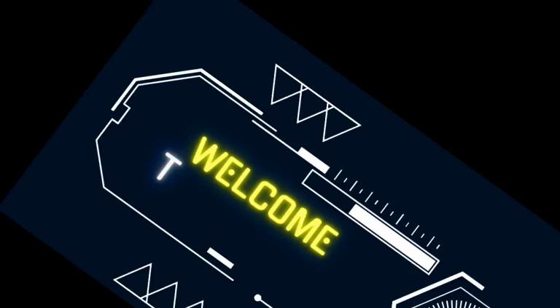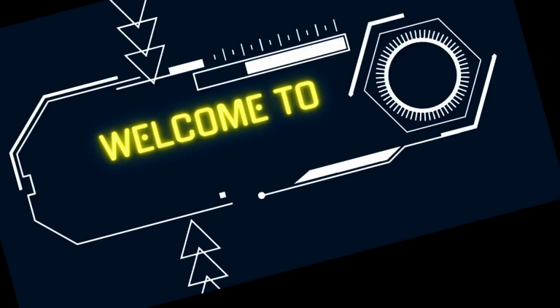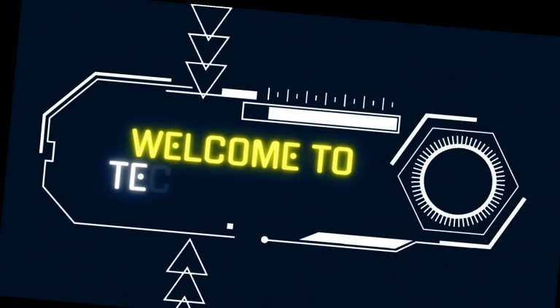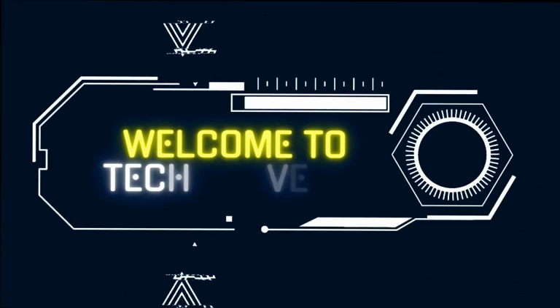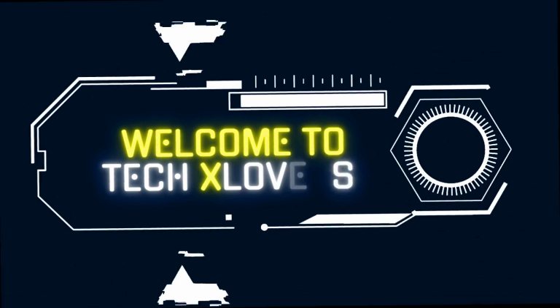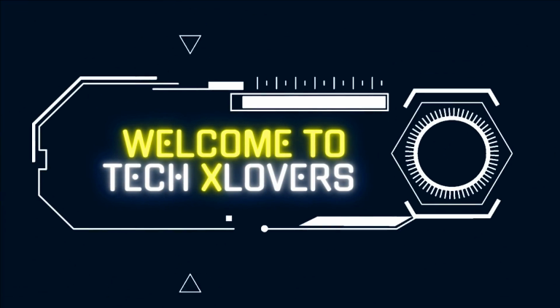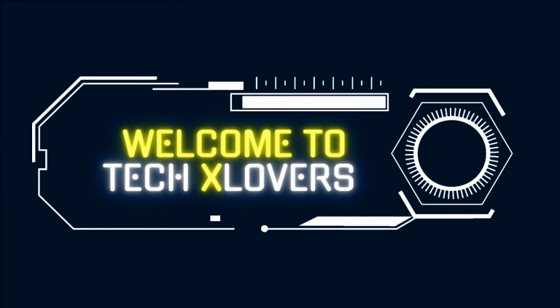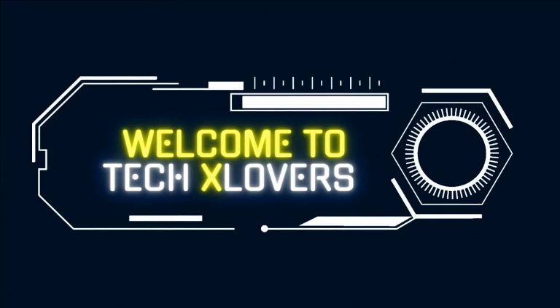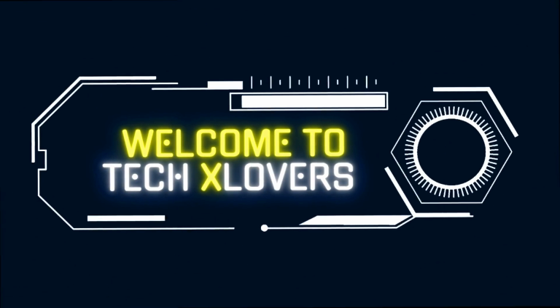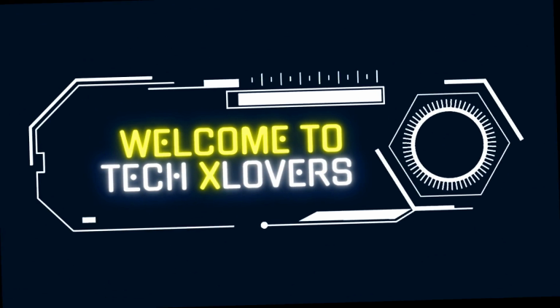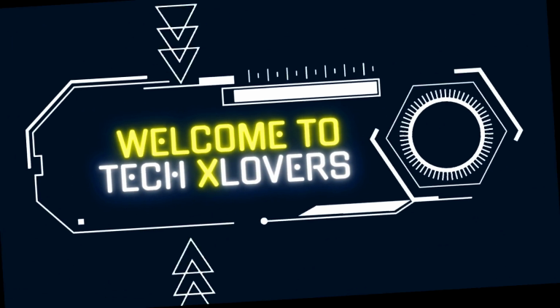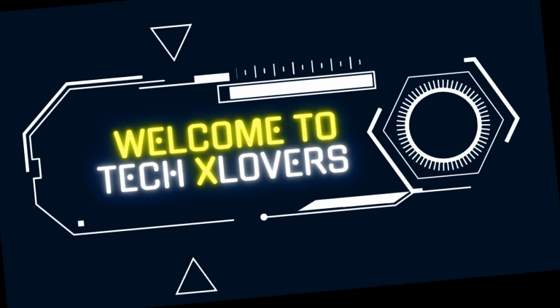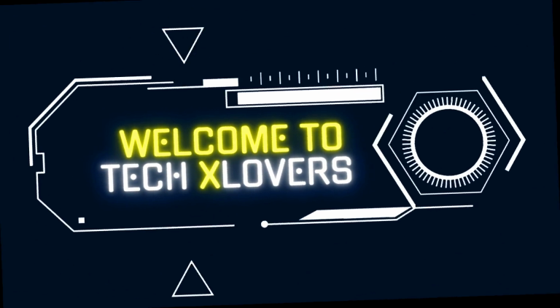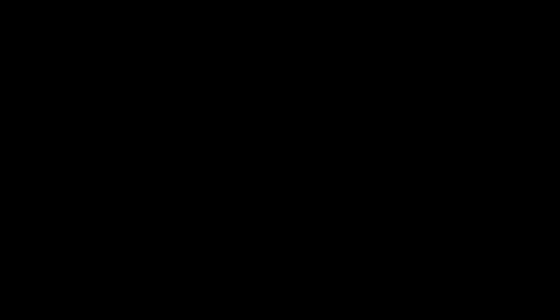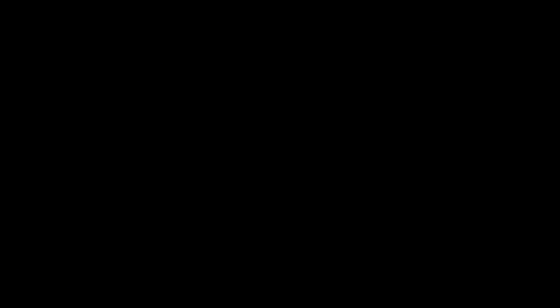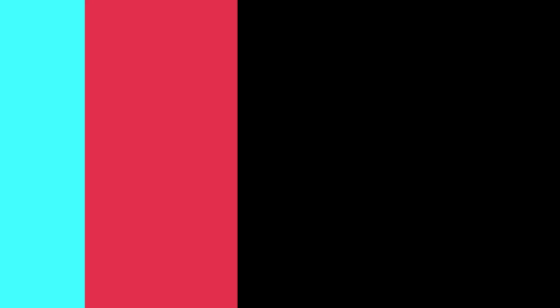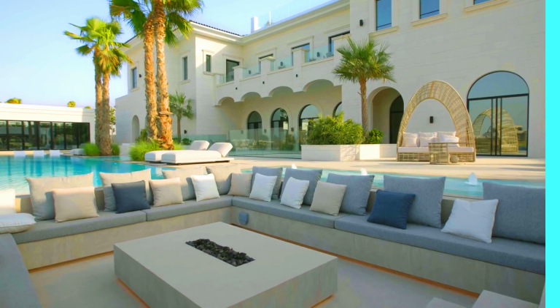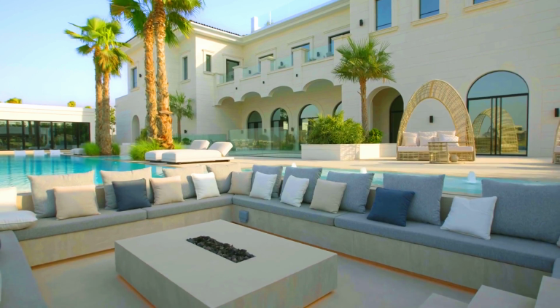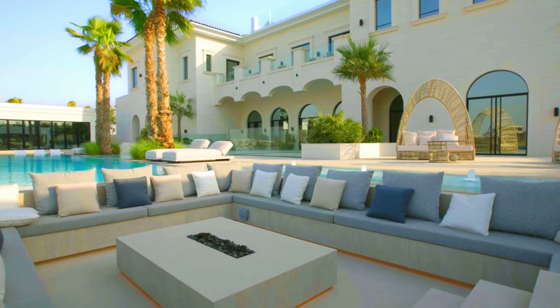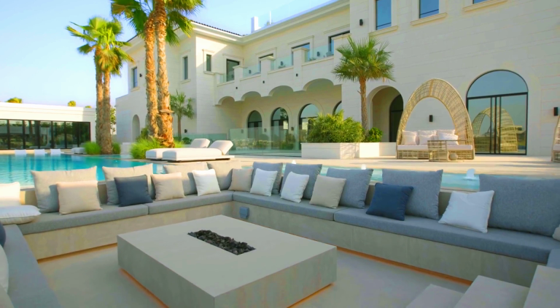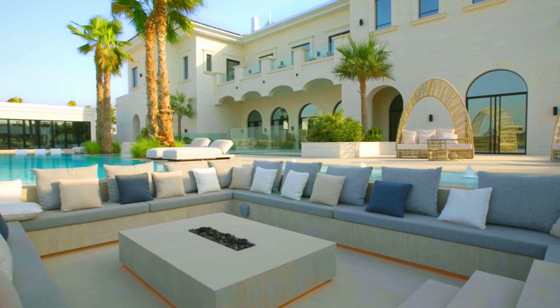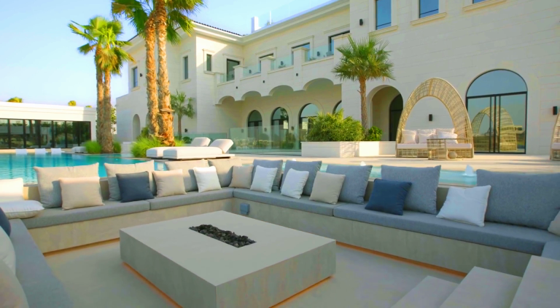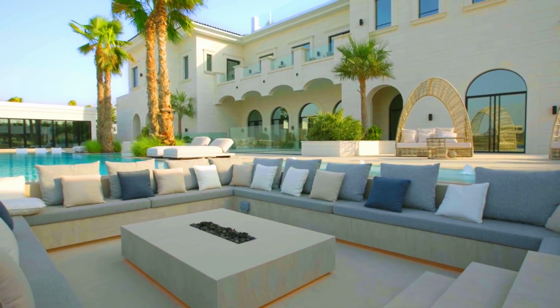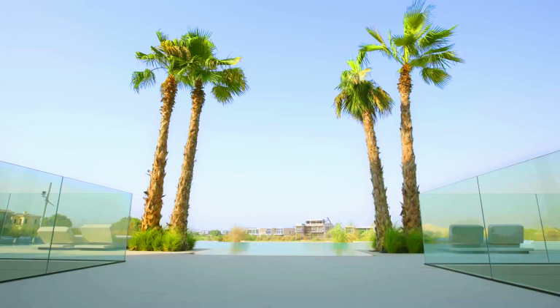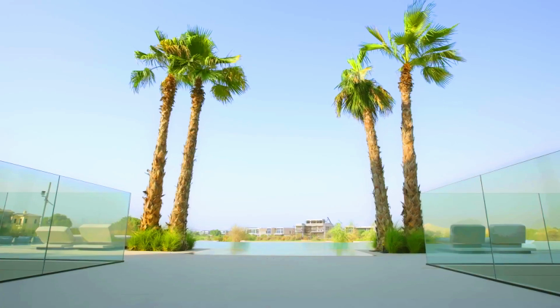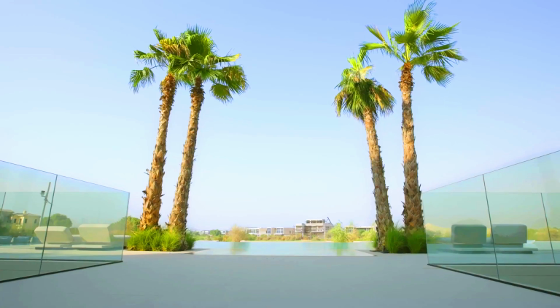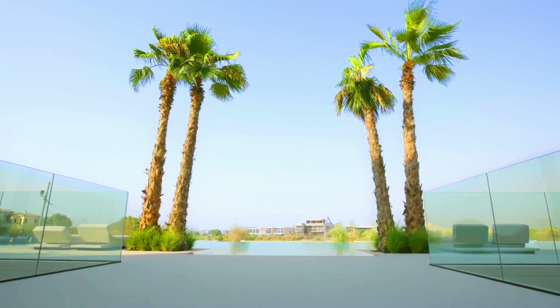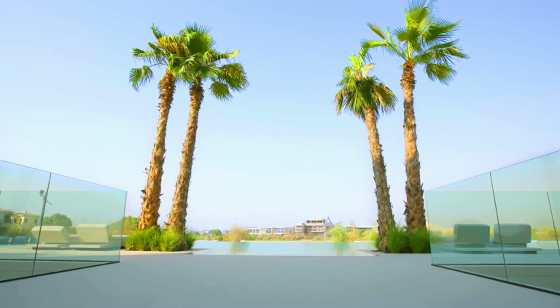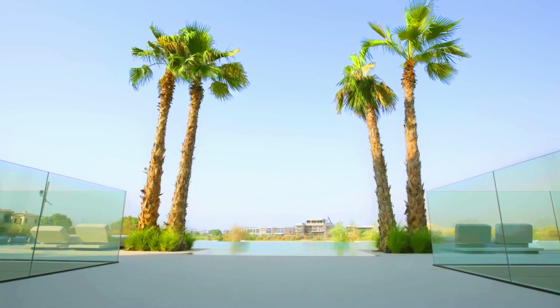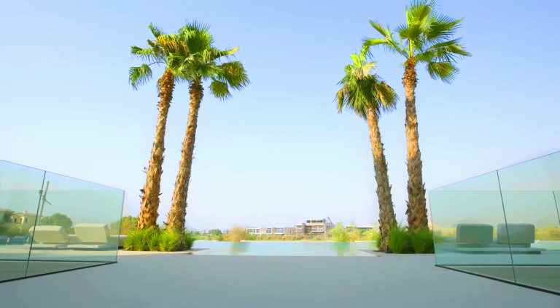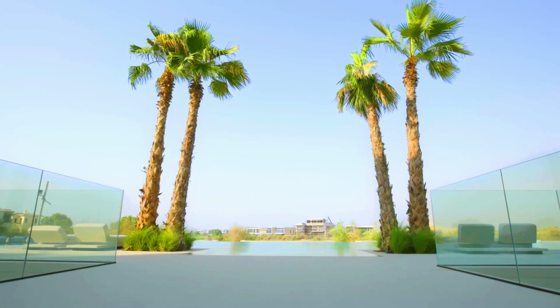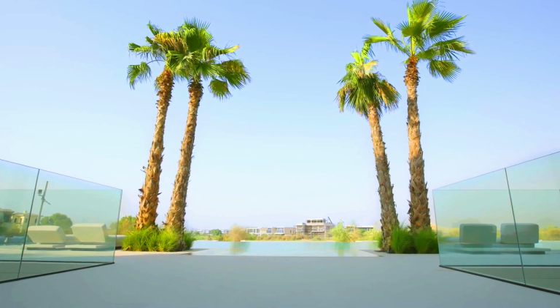Welcome to TechX Lovers — incredible inventions that are too cool to be true.